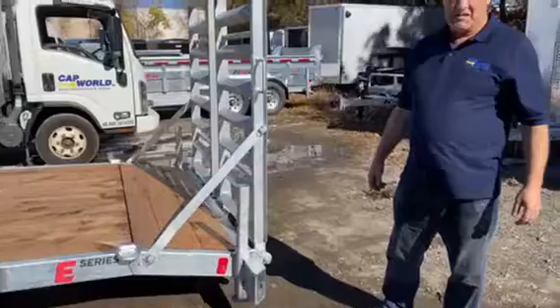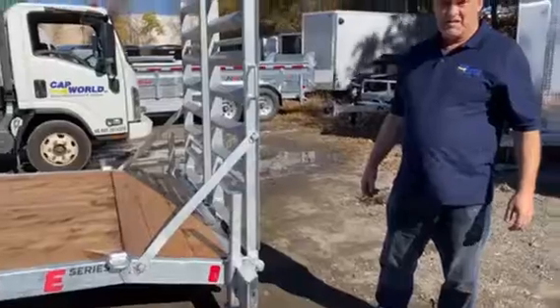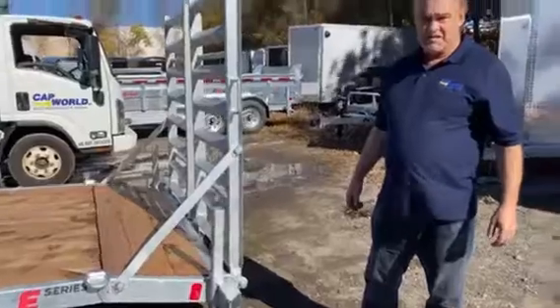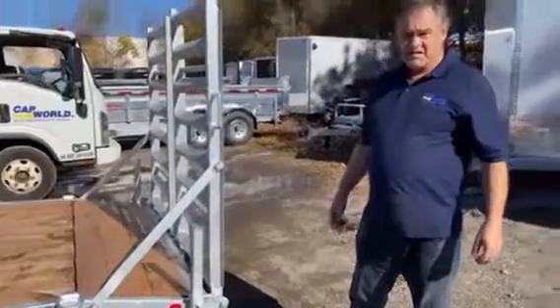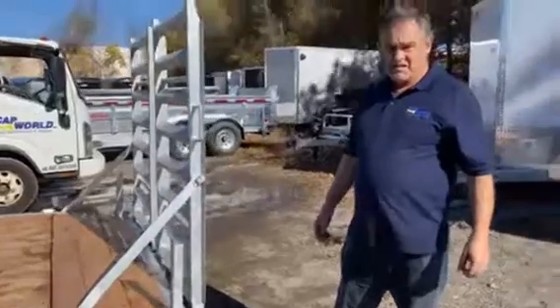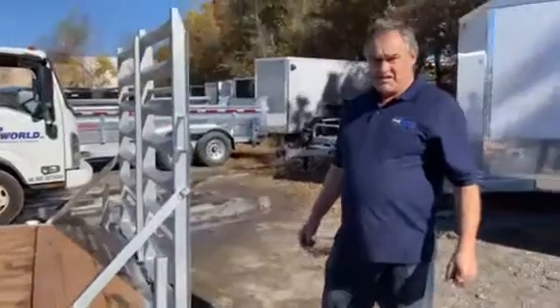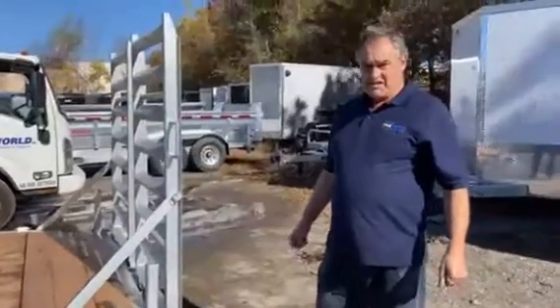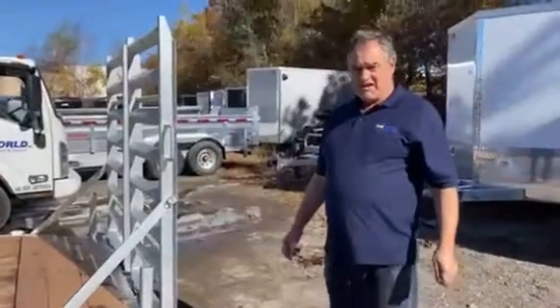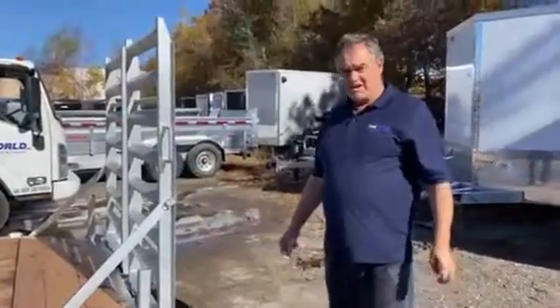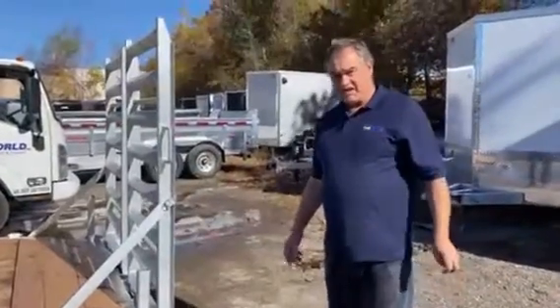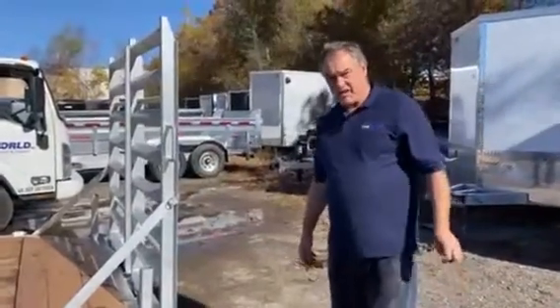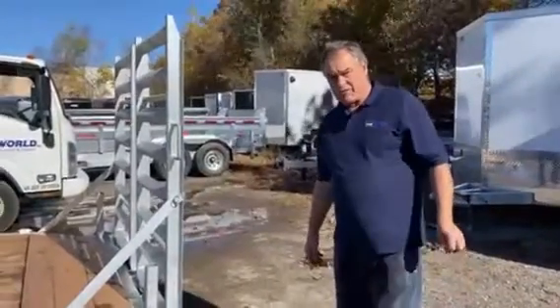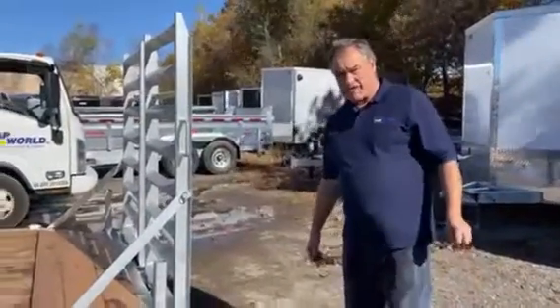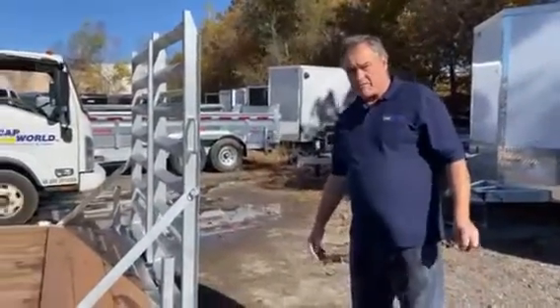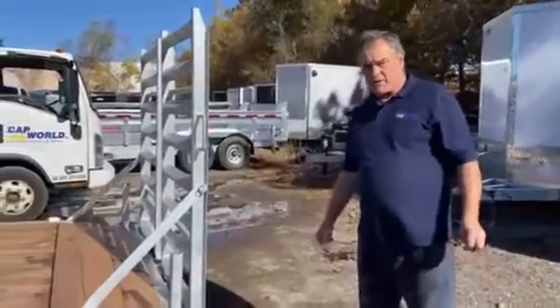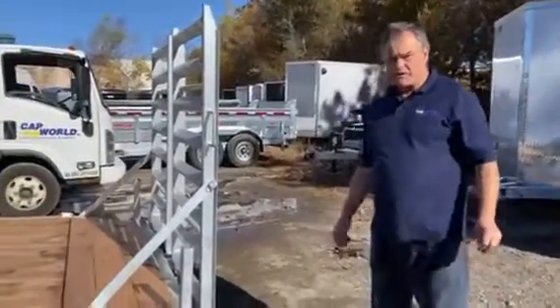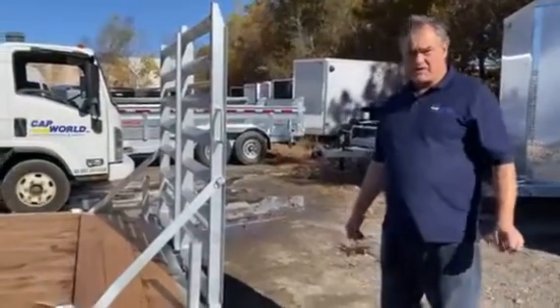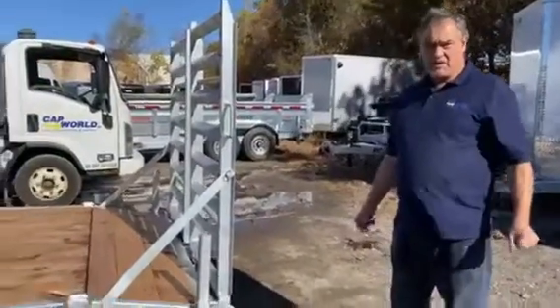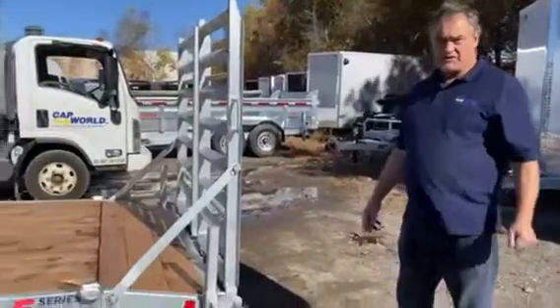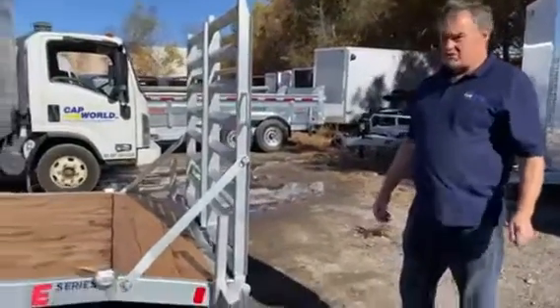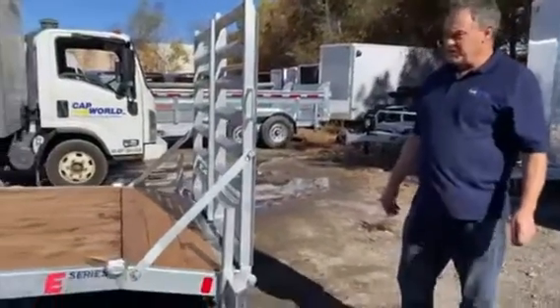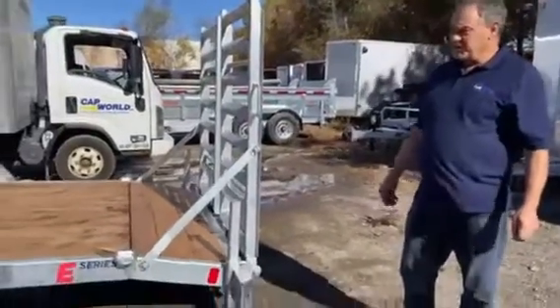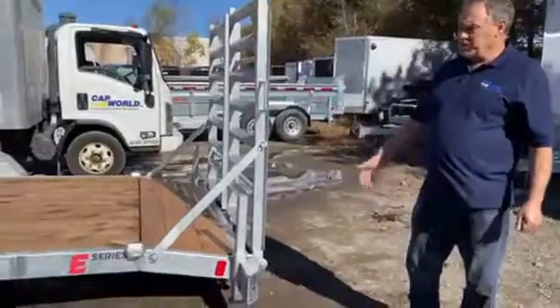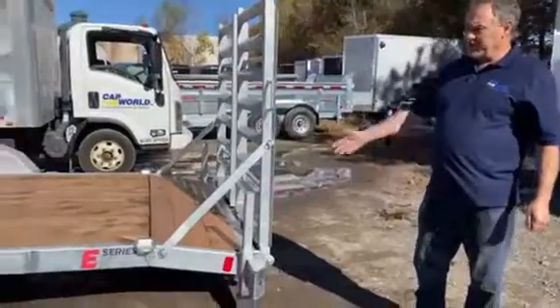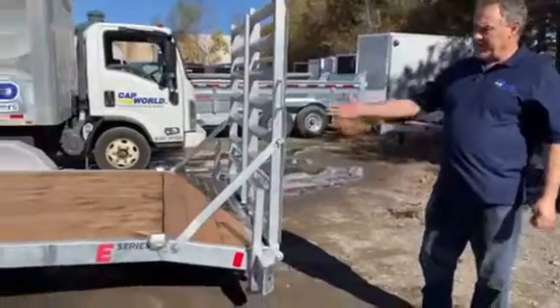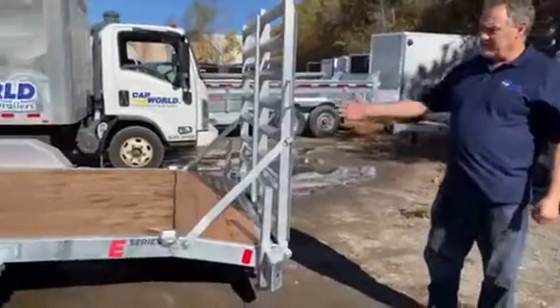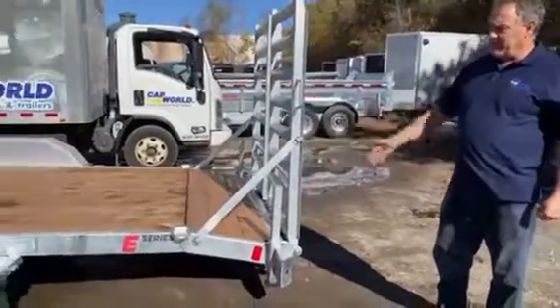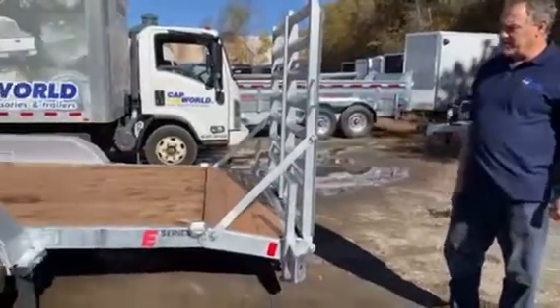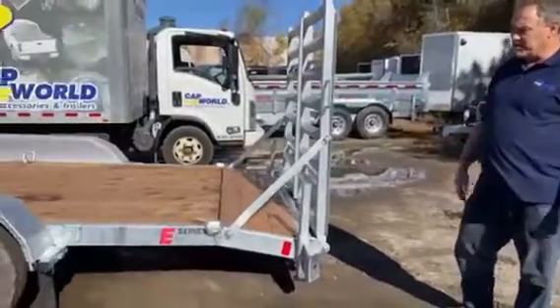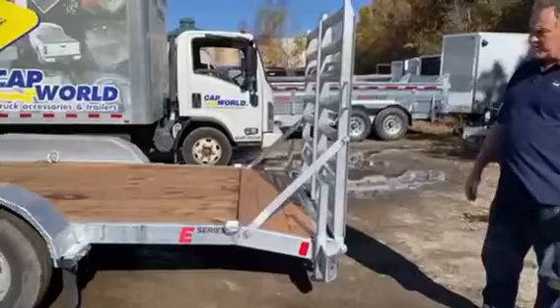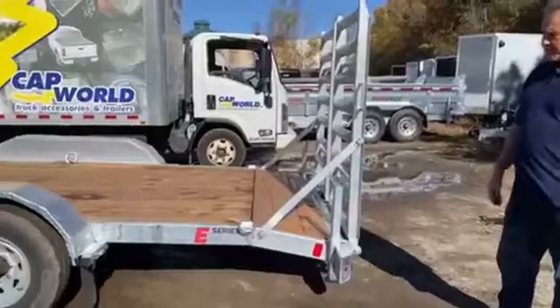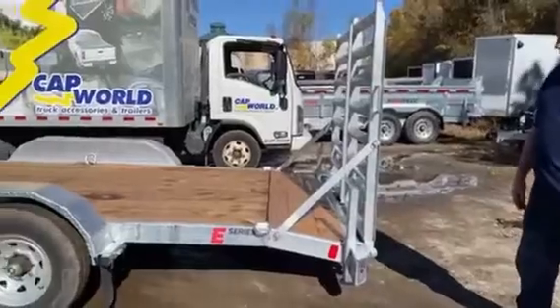Hey guys, it's Larry from Cap World. Here we are going to go over the galvanized K-Trail trailers.